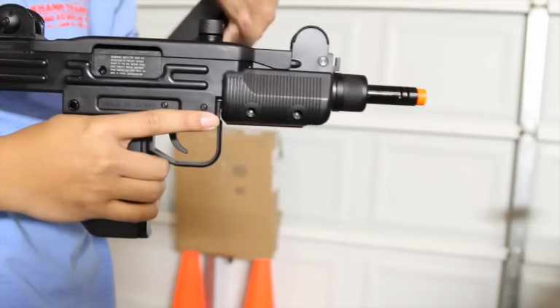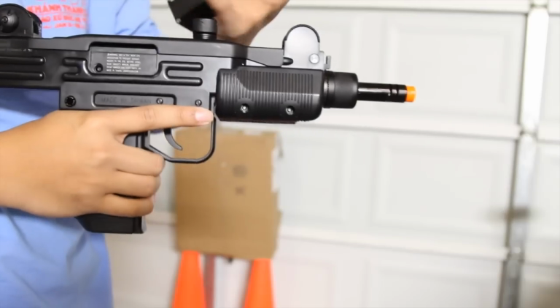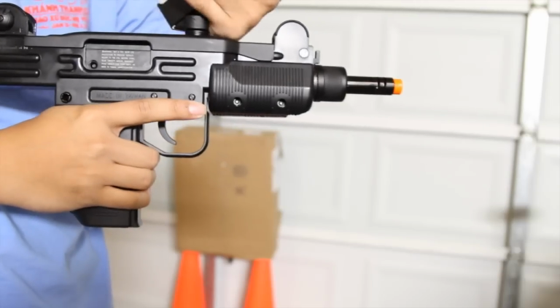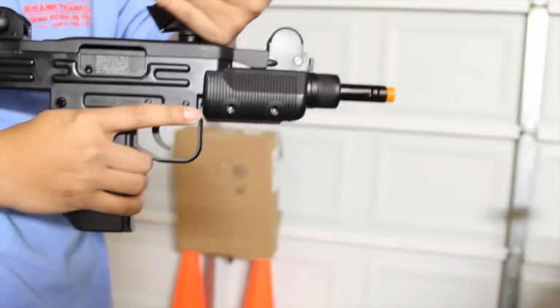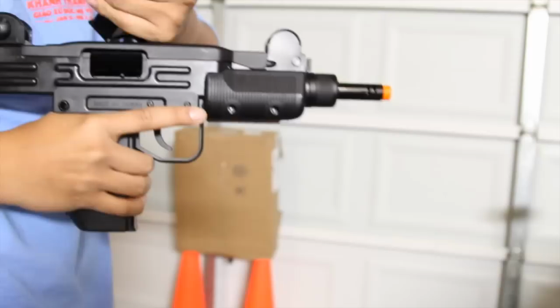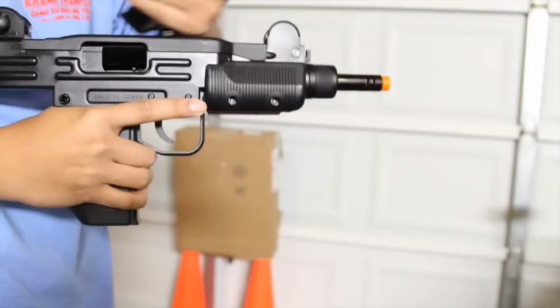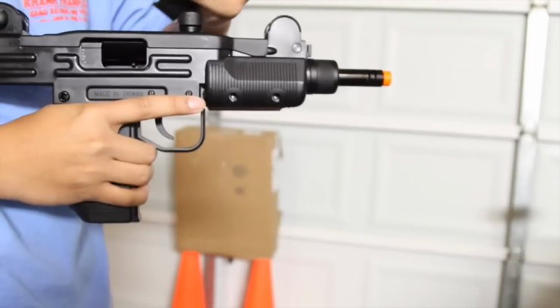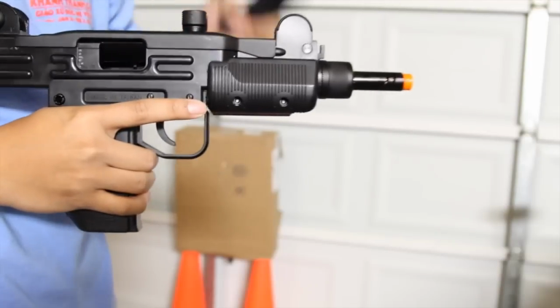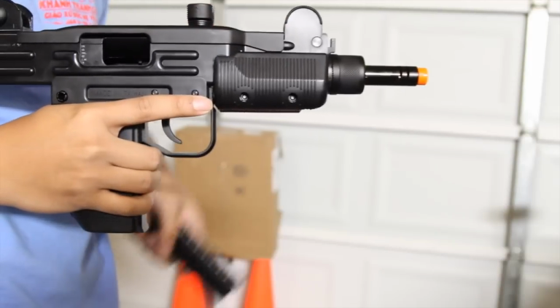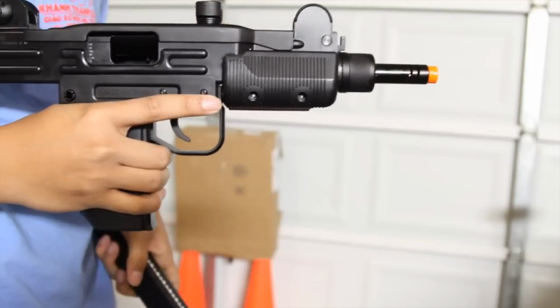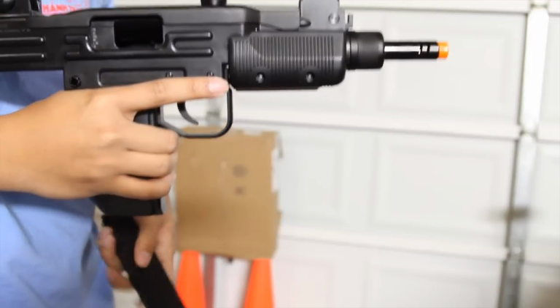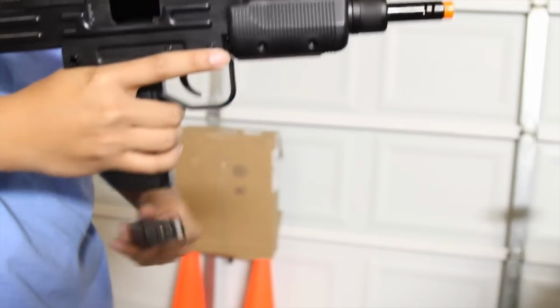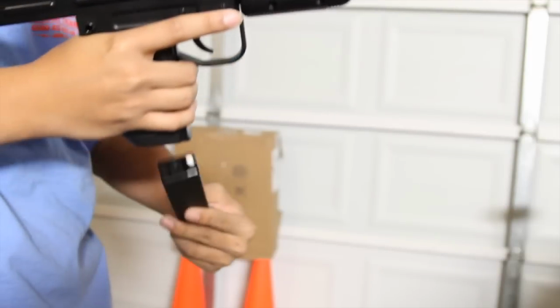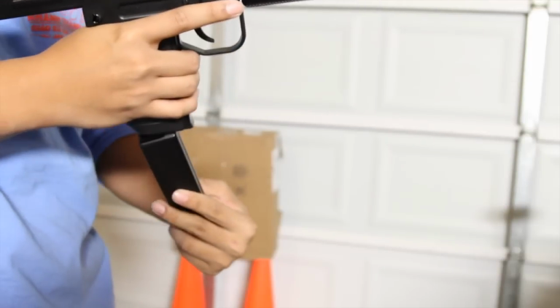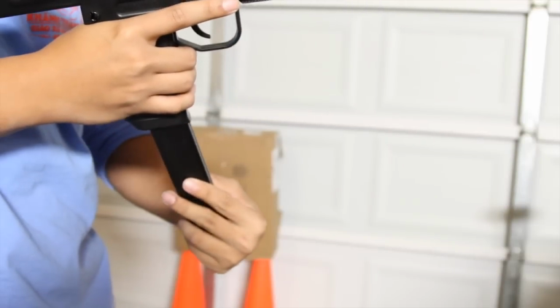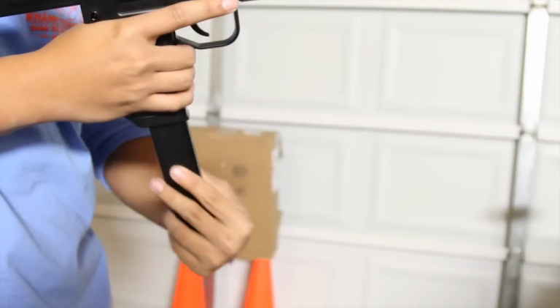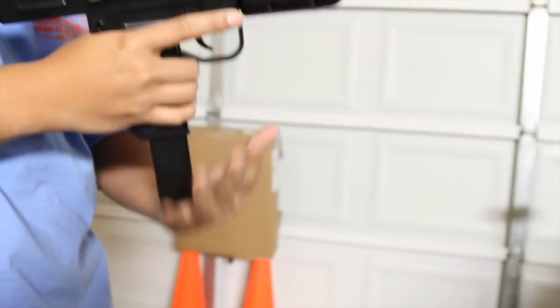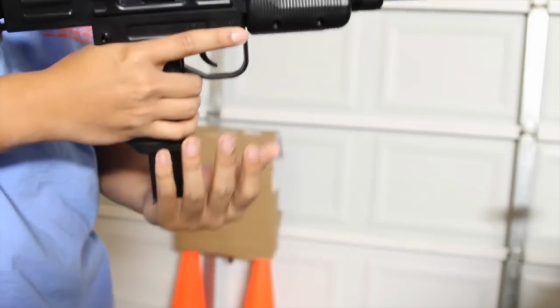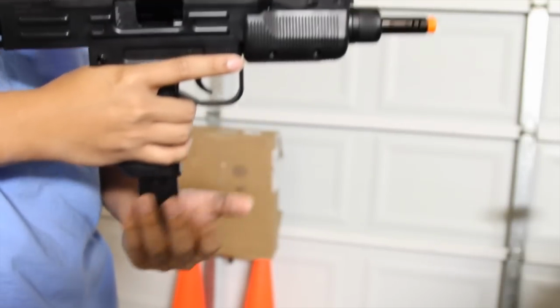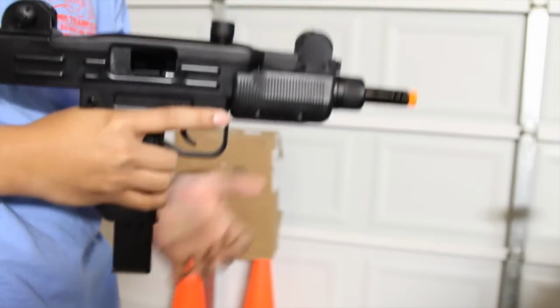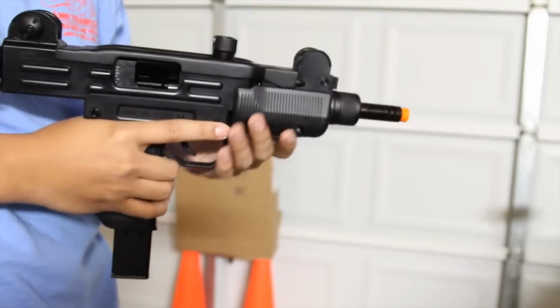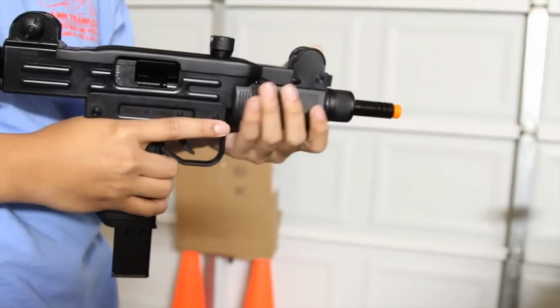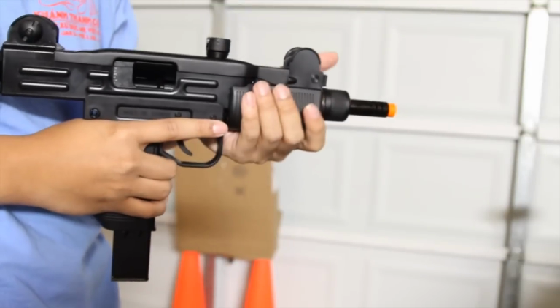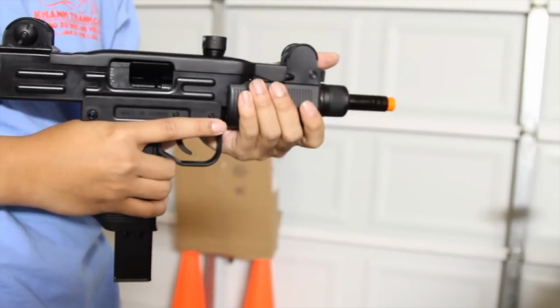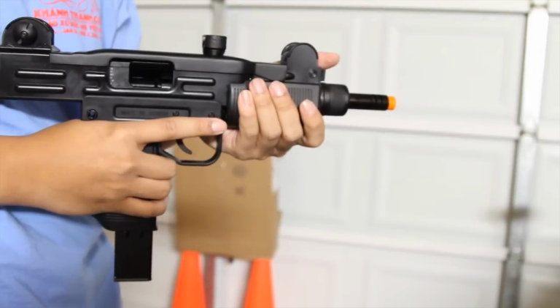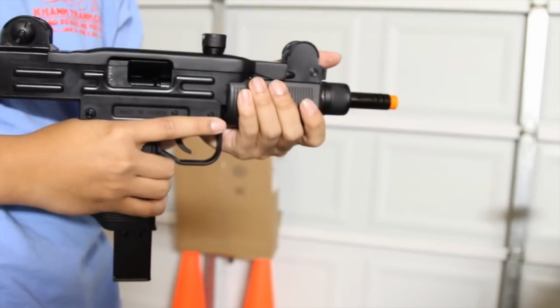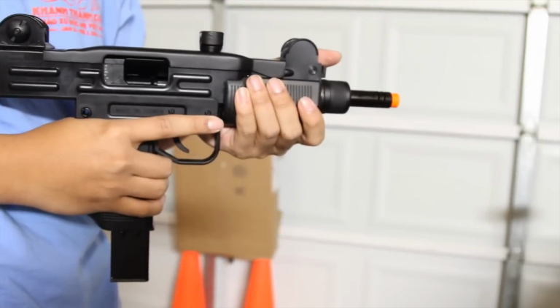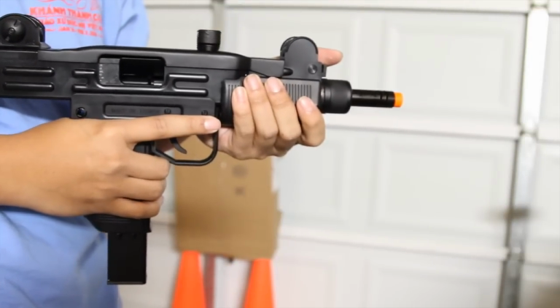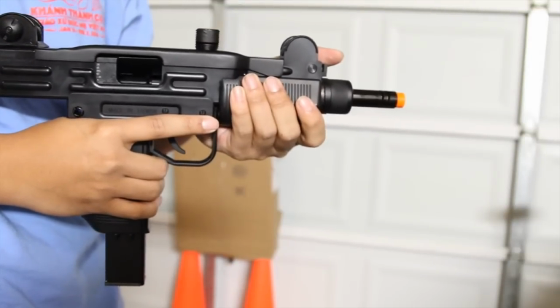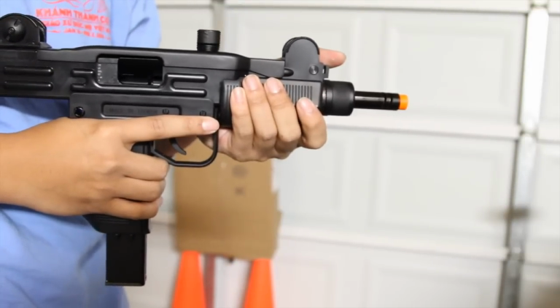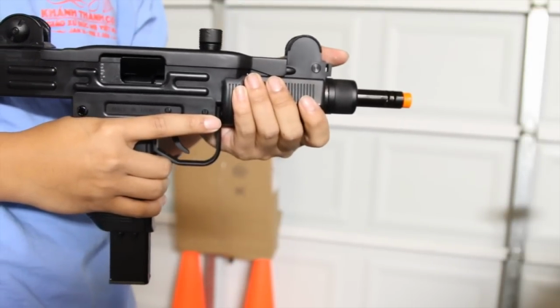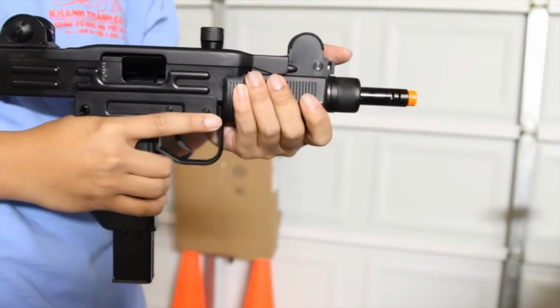To load the weapon, pull back on the bolt and insert your magazine. You don't have to pull back on the bolt, but this way the gun will be ready to fire.